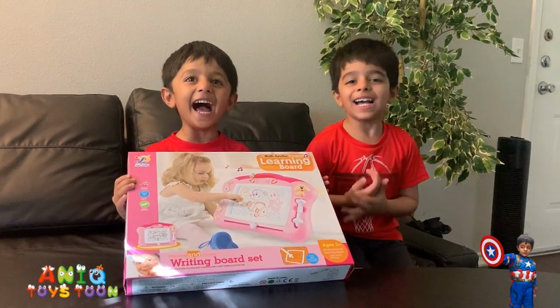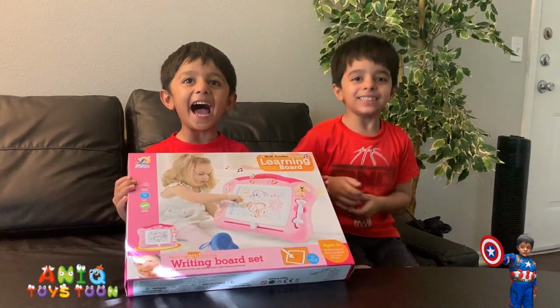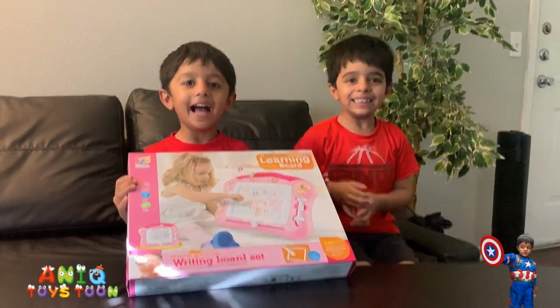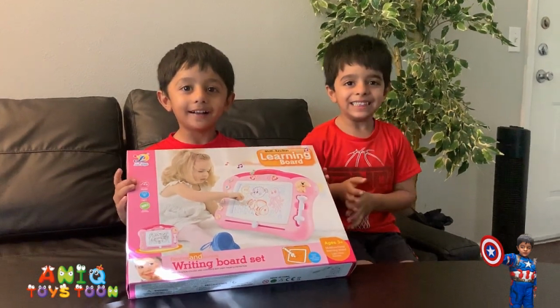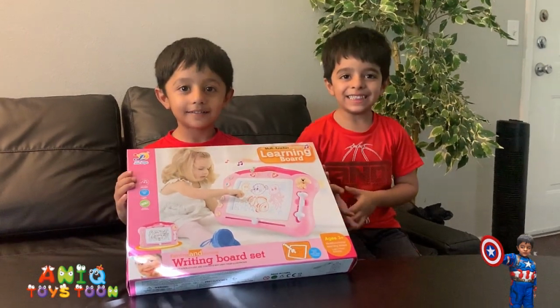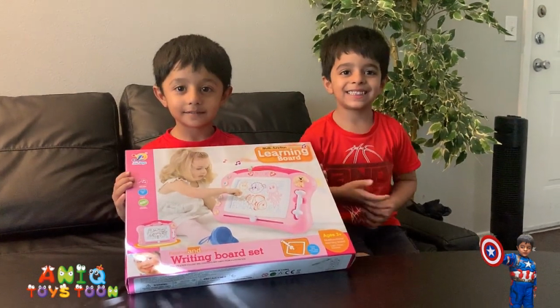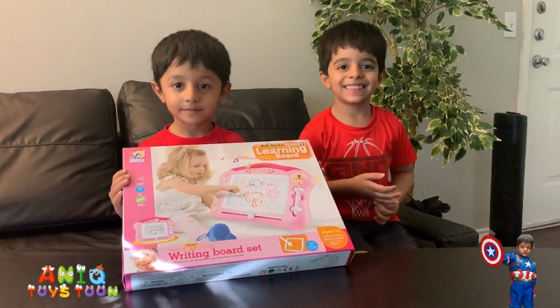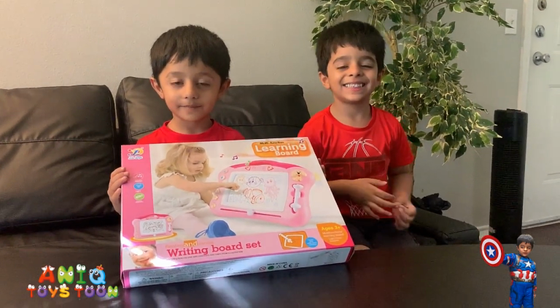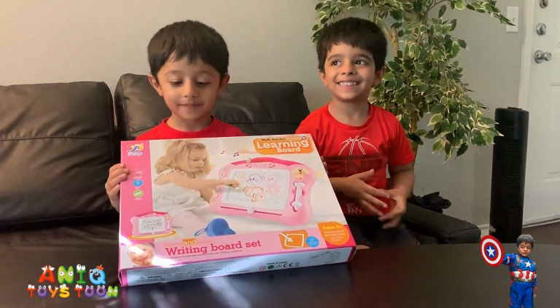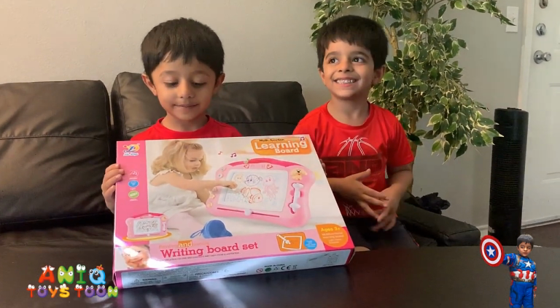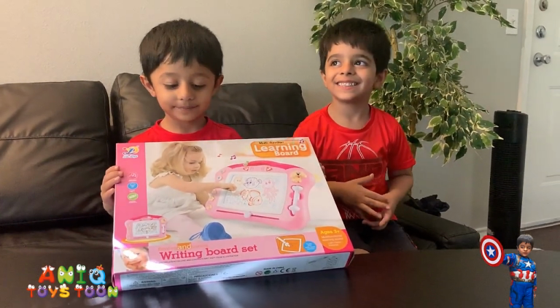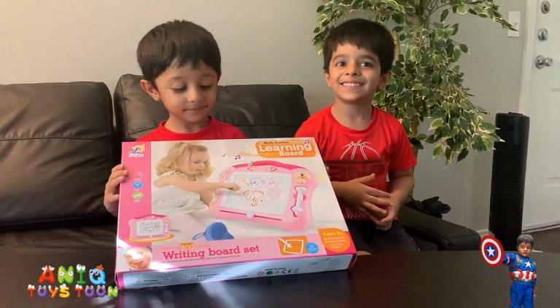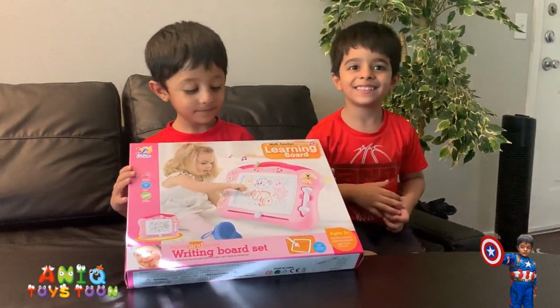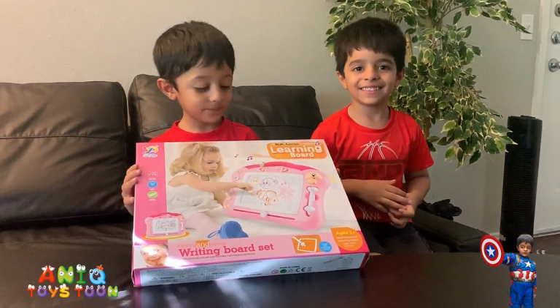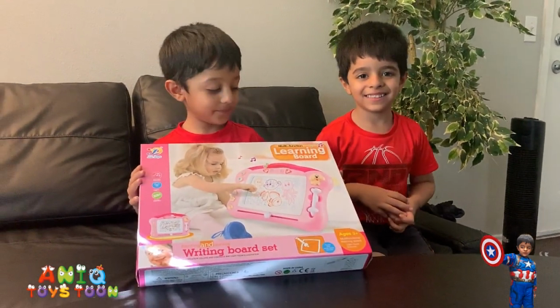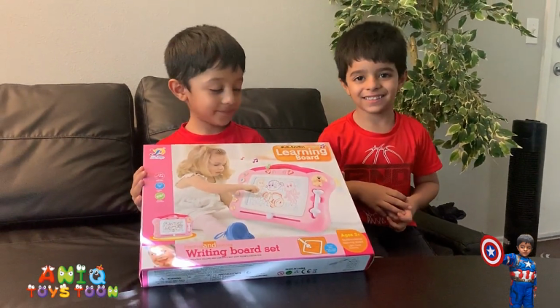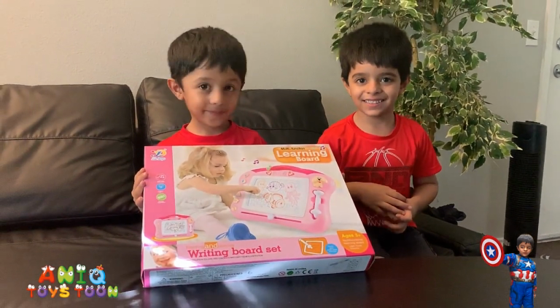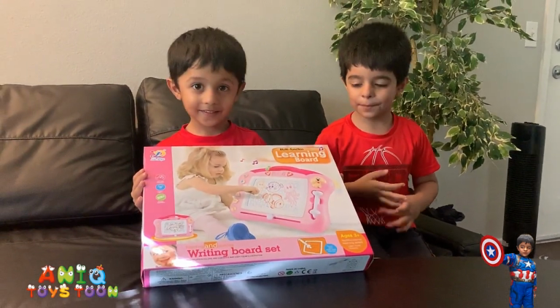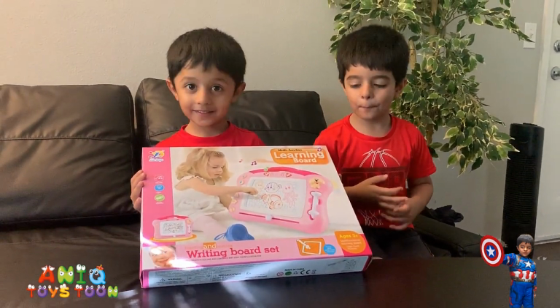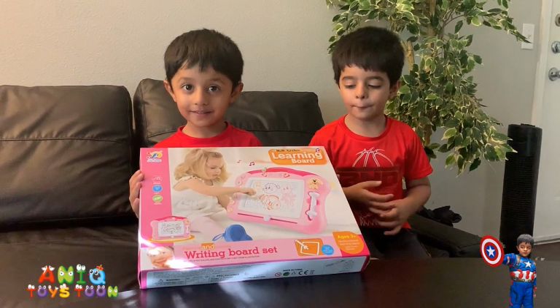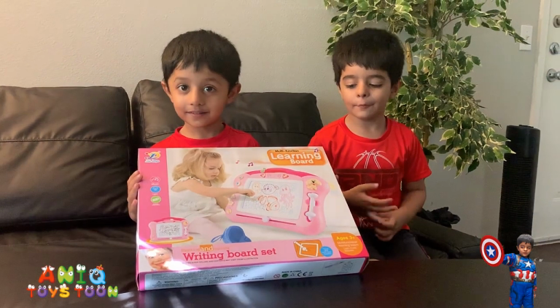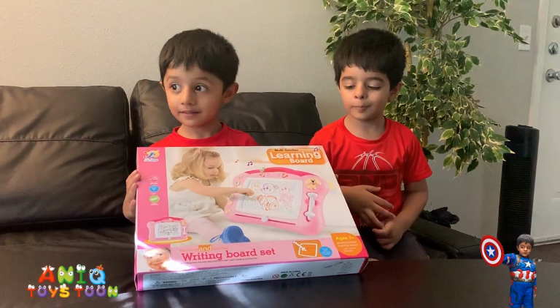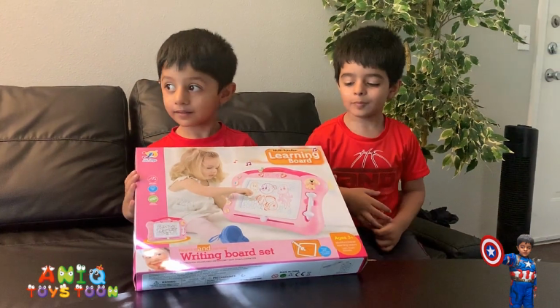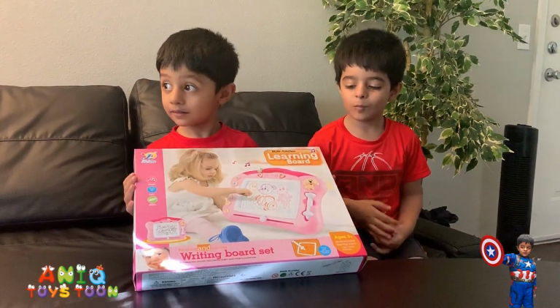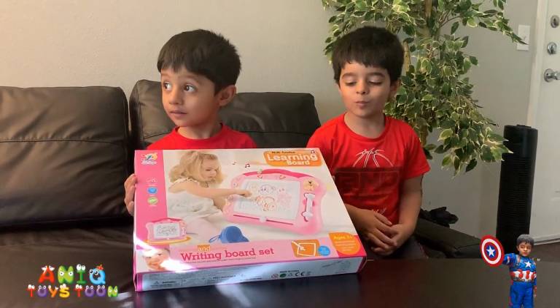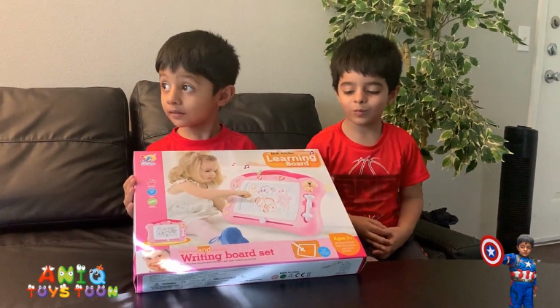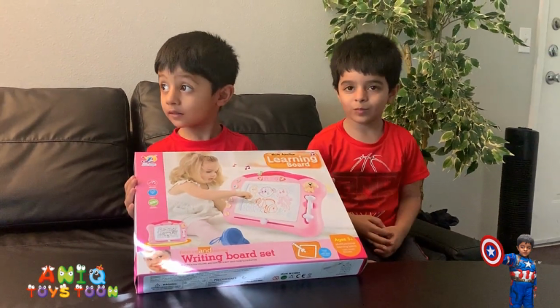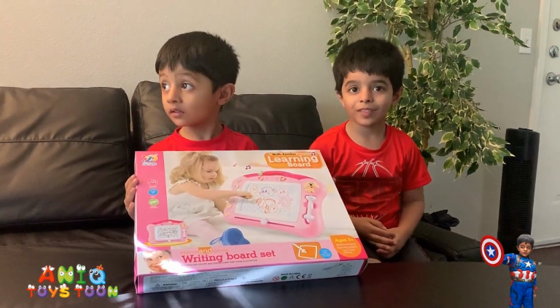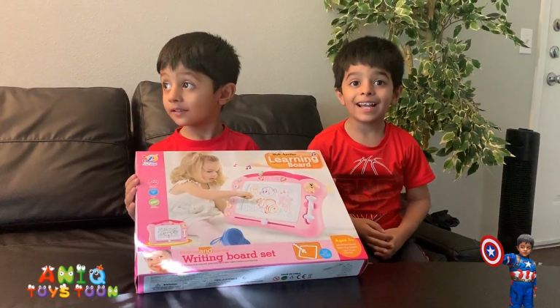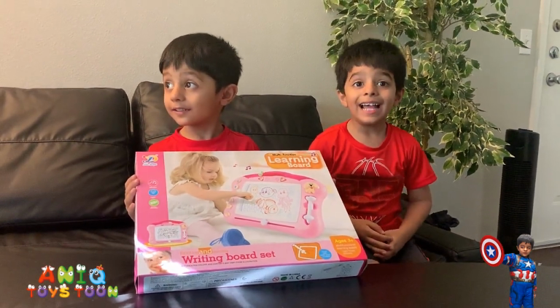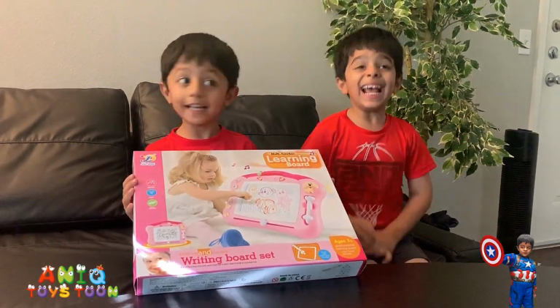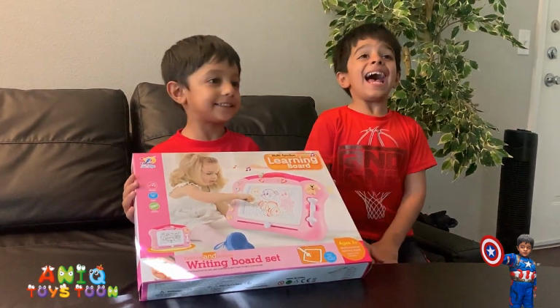Alright, so we are going to be unboxing and reviewing this board in this video. Should we open this guys? Yes!